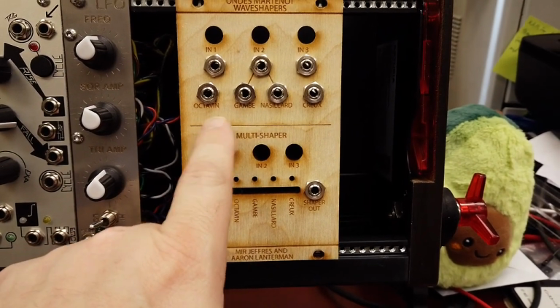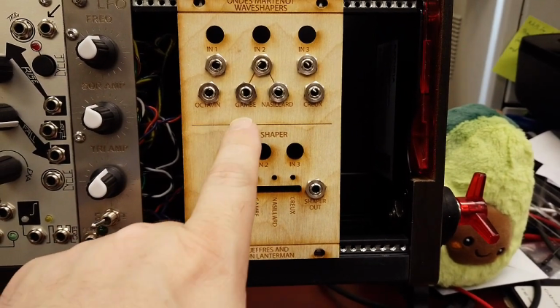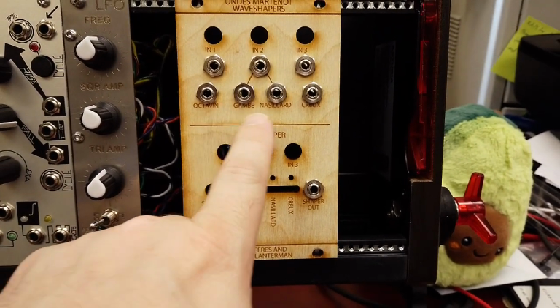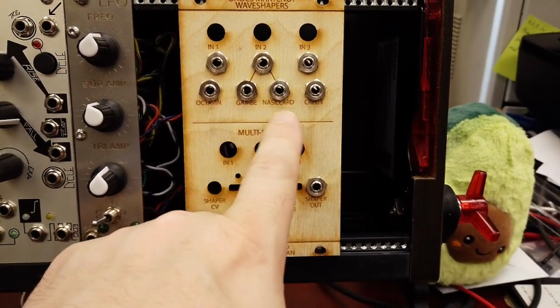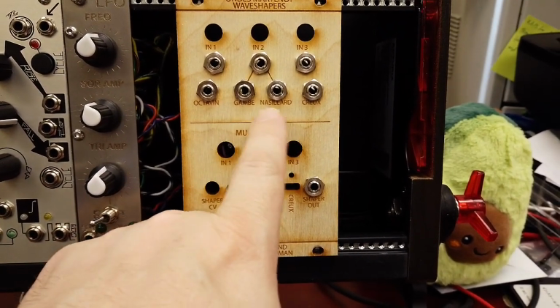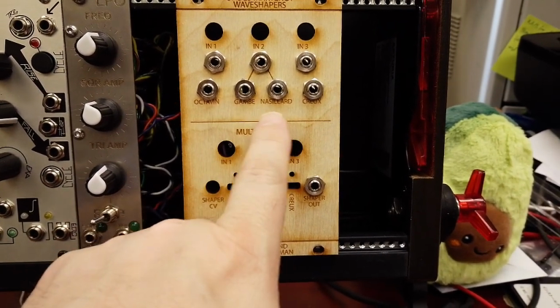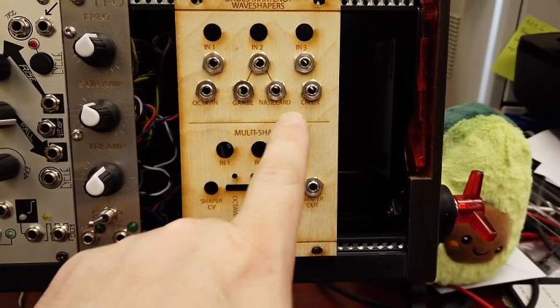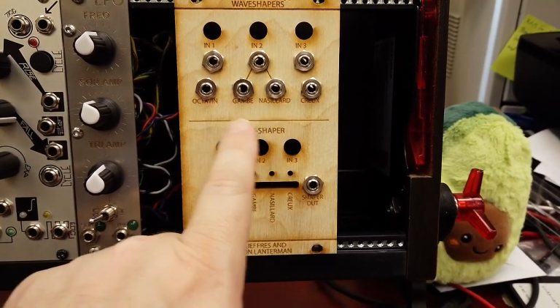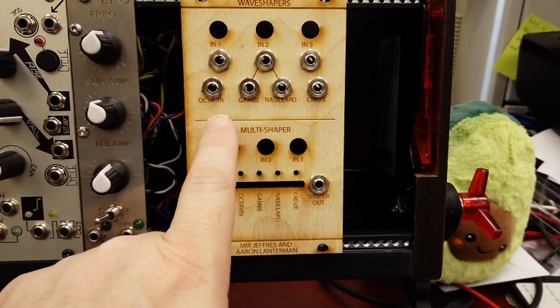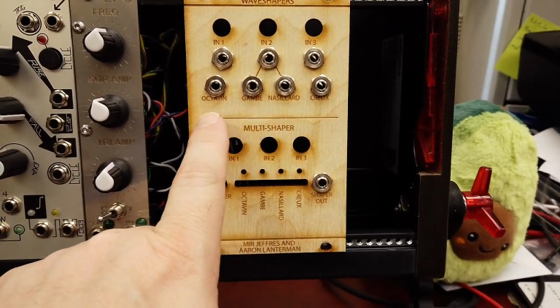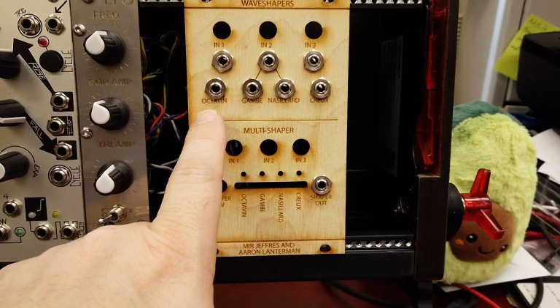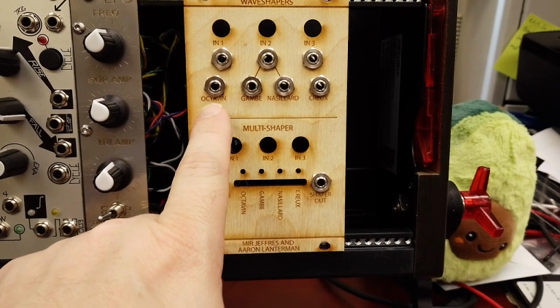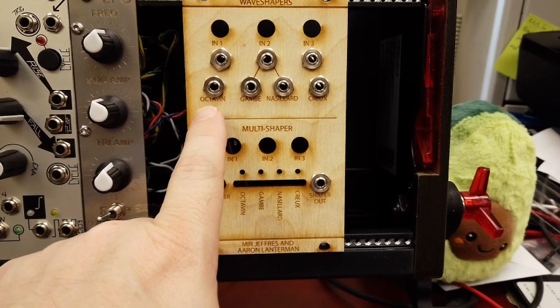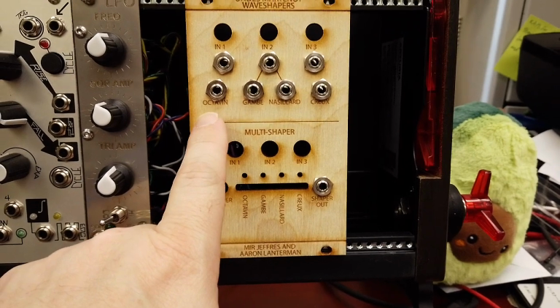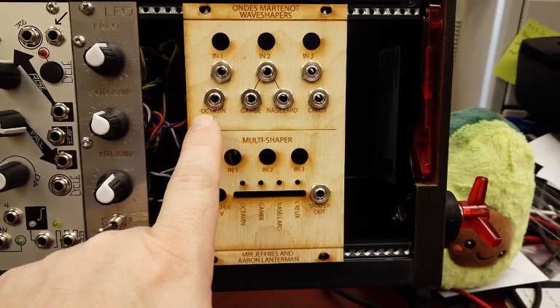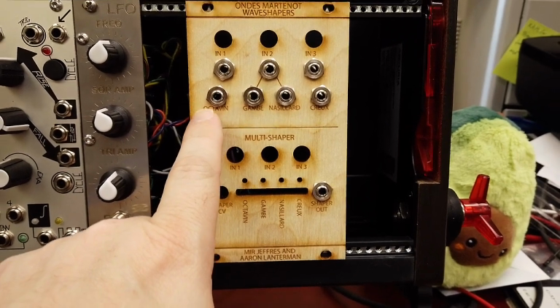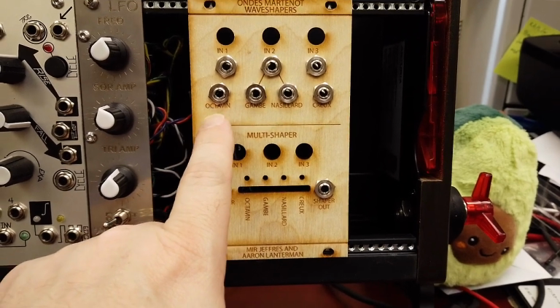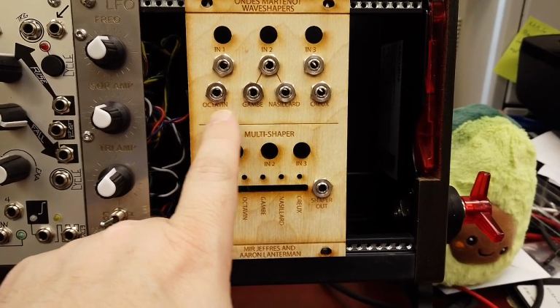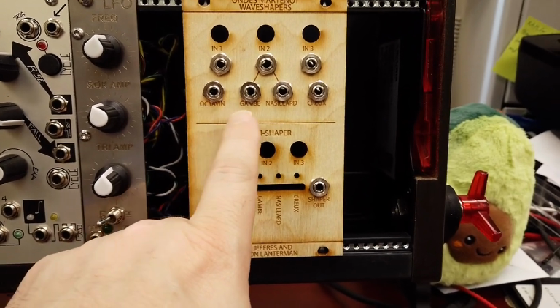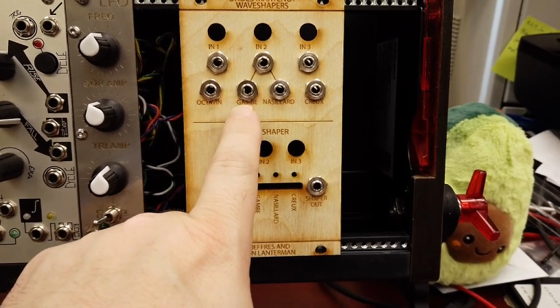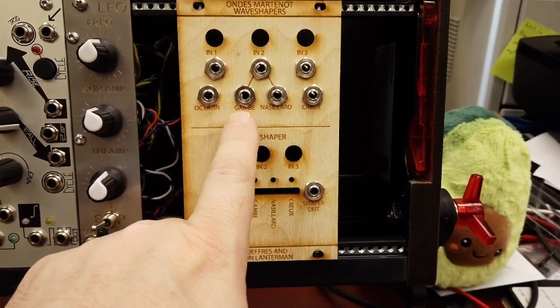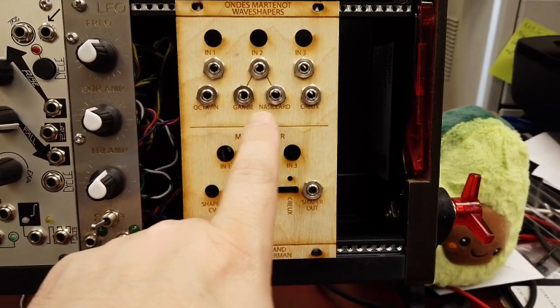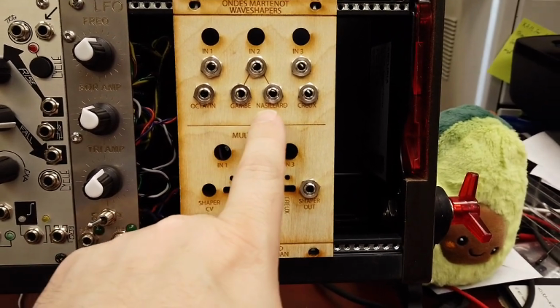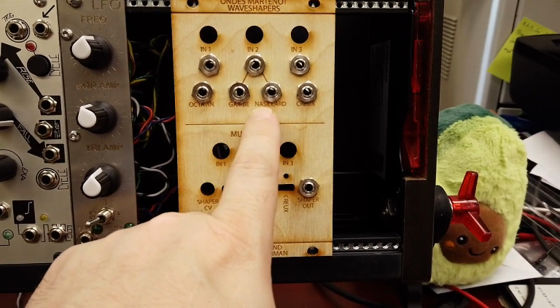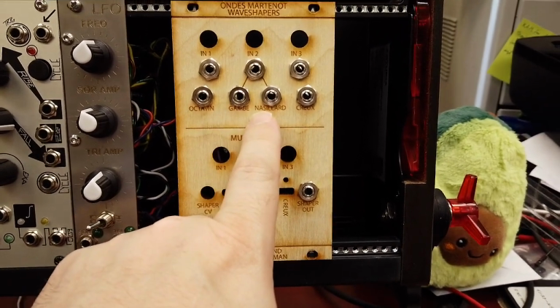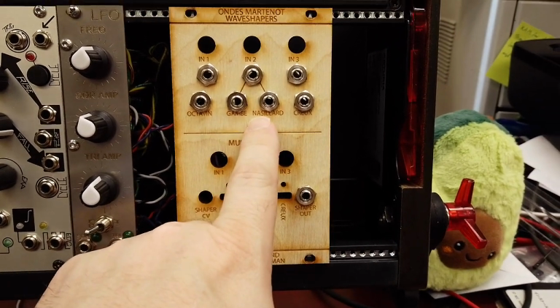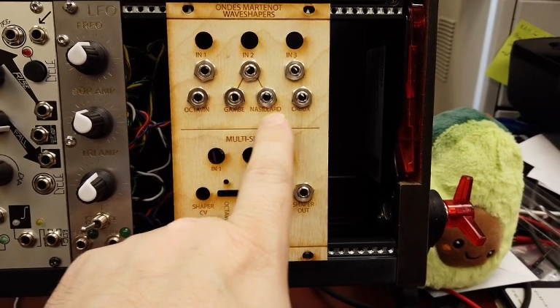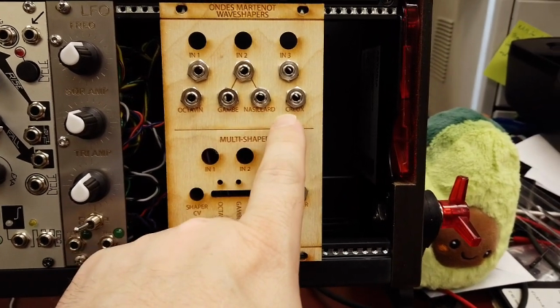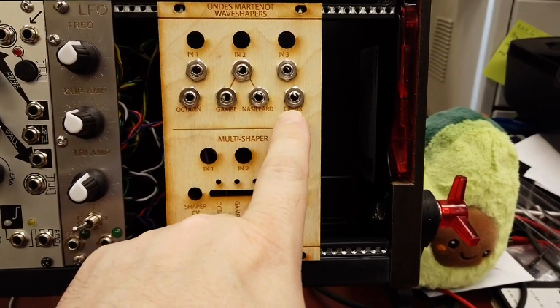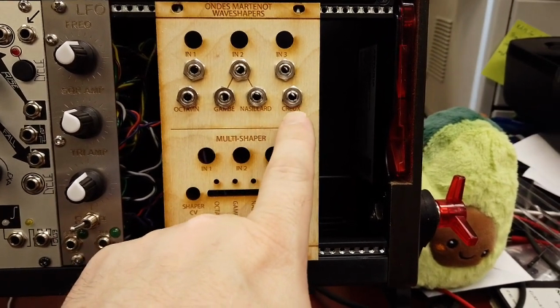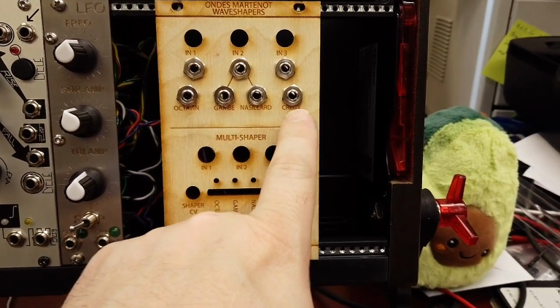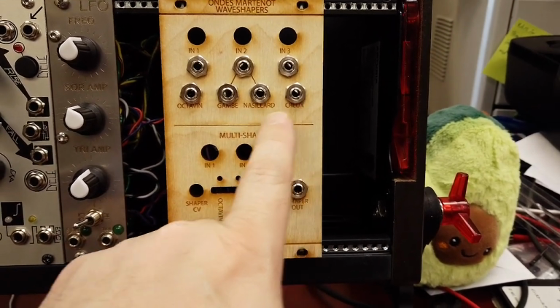I'm not sure I'll be pronouncing these correctly. We have Octavon, Gambe, Neslard, and Creux.